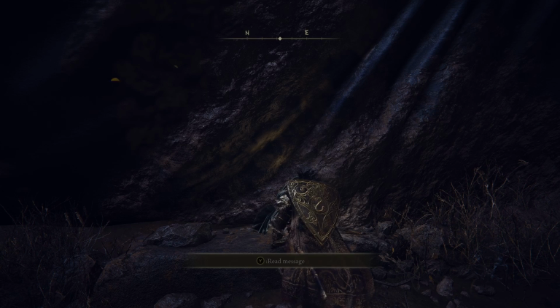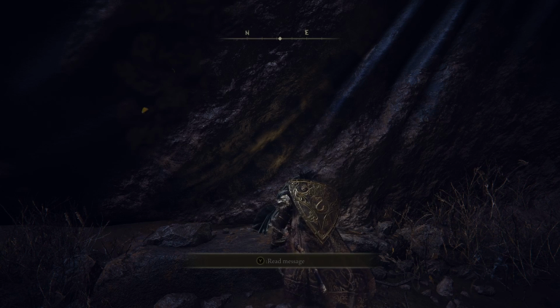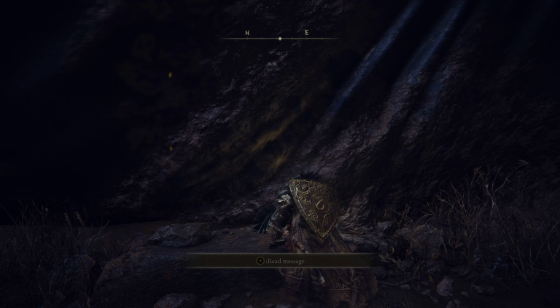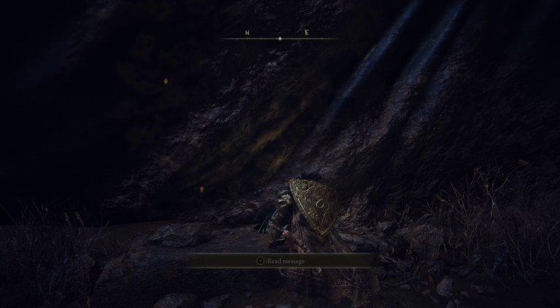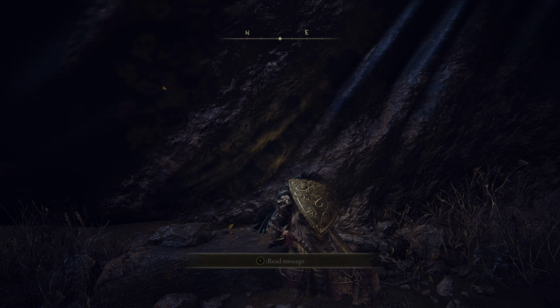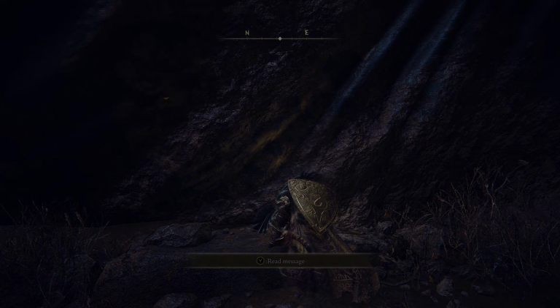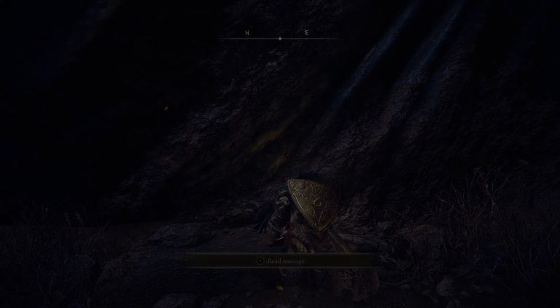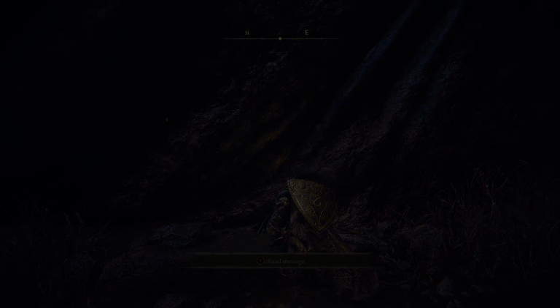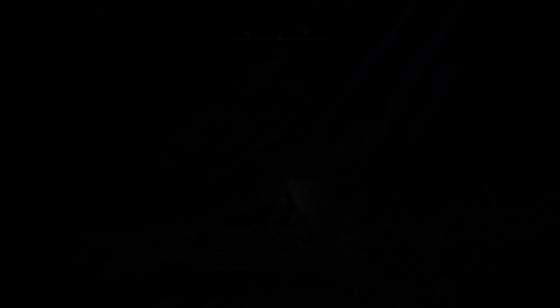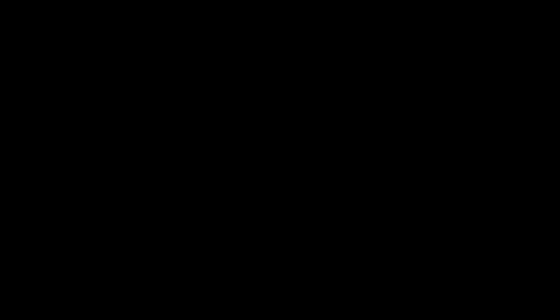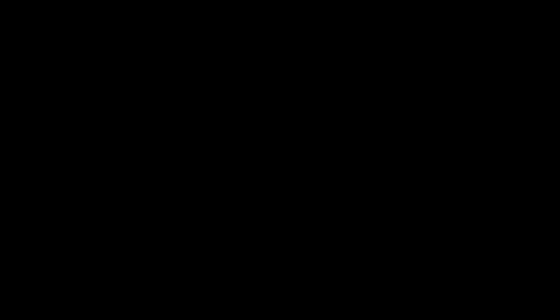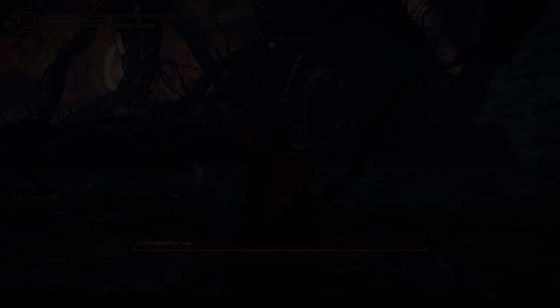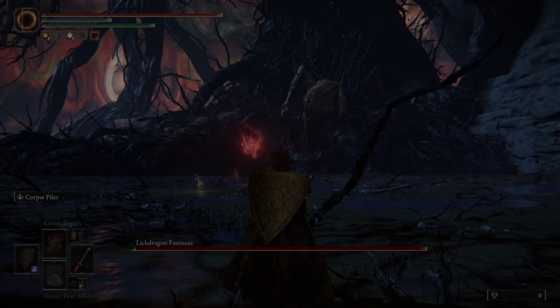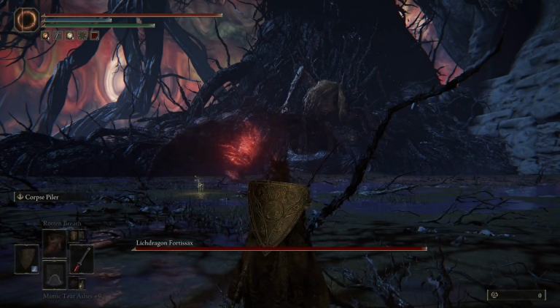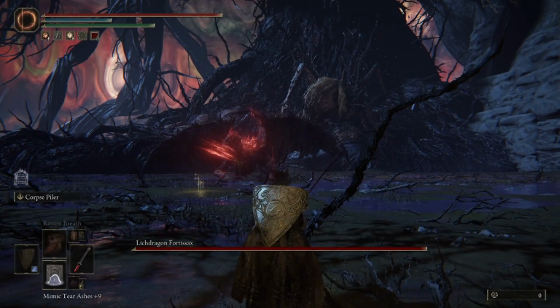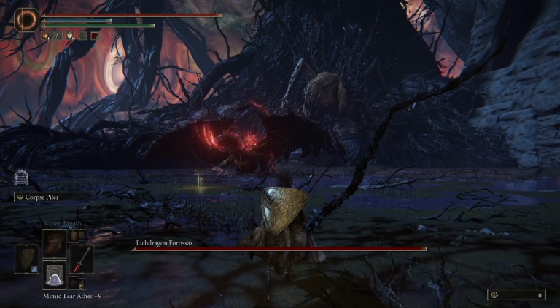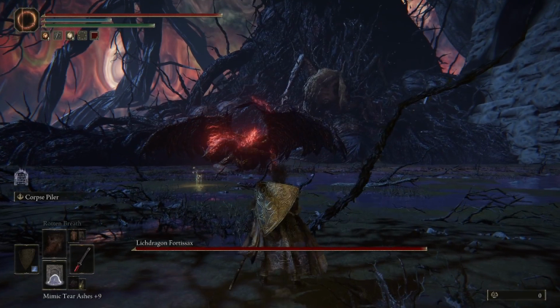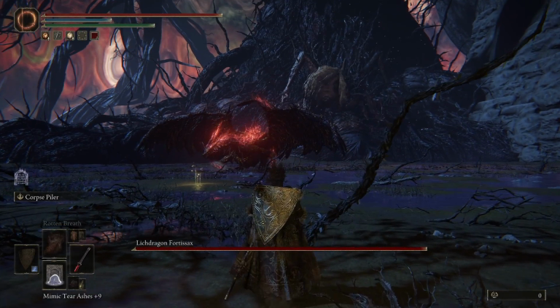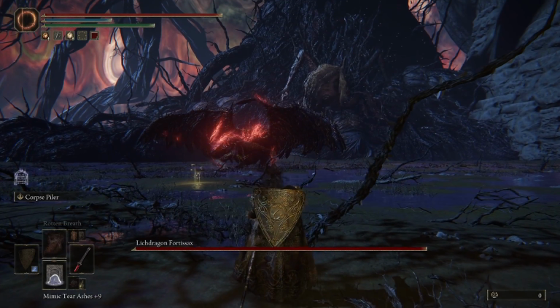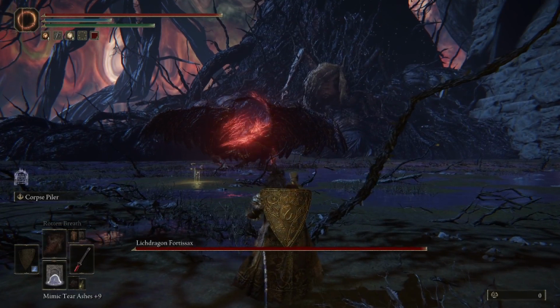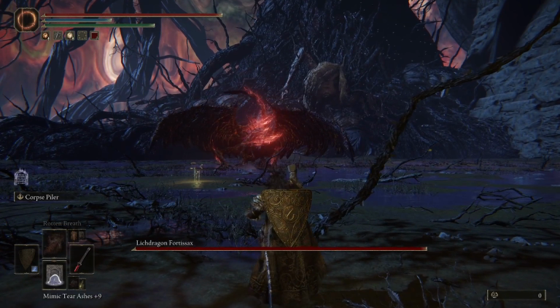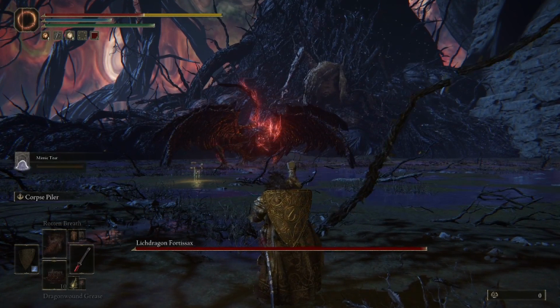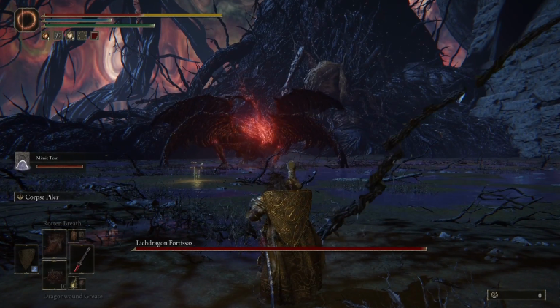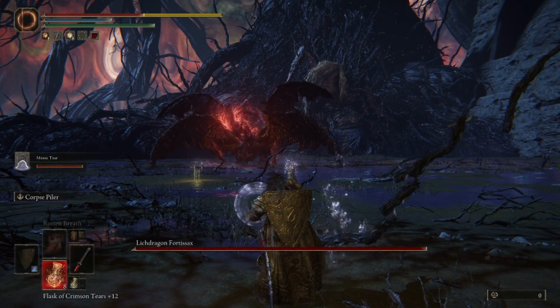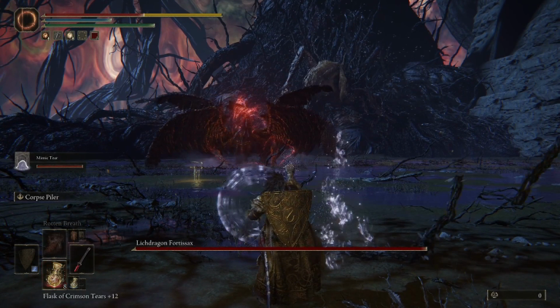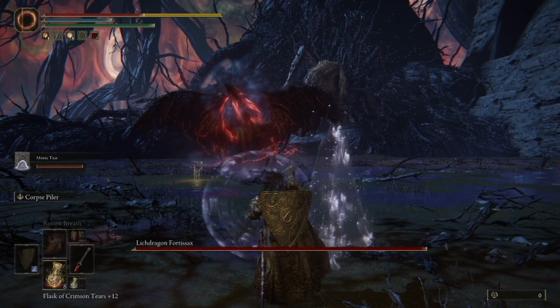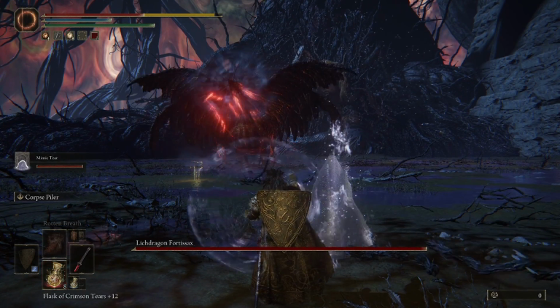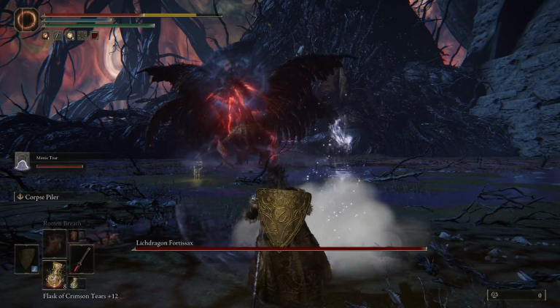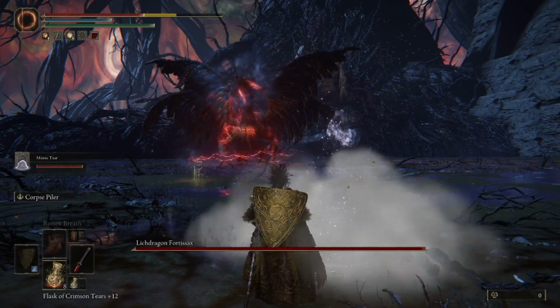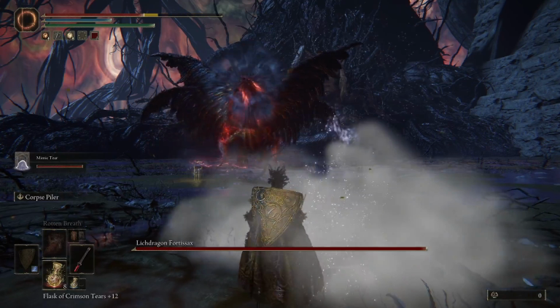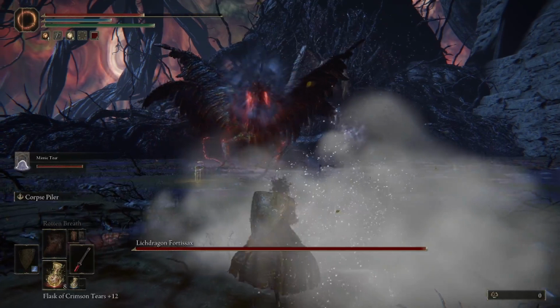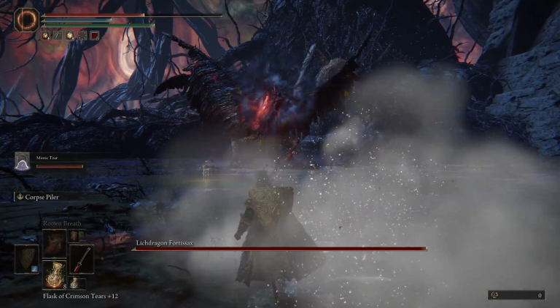Just use Rivers of Blood and dodge when you need to. Just try not to get hit because this boss can one-shot you.